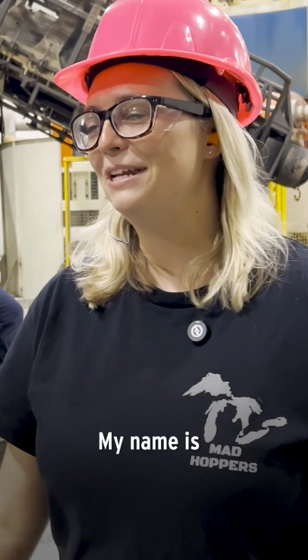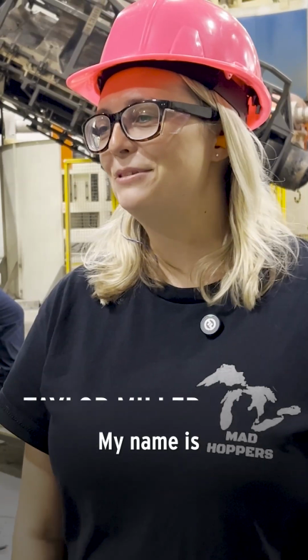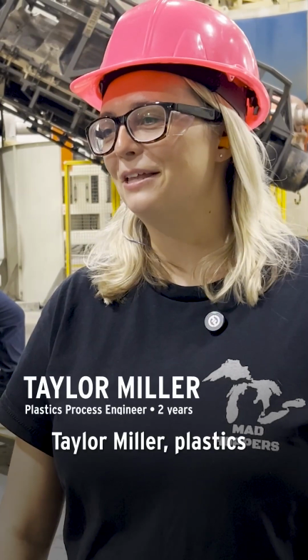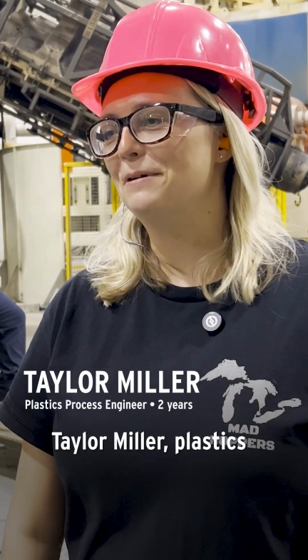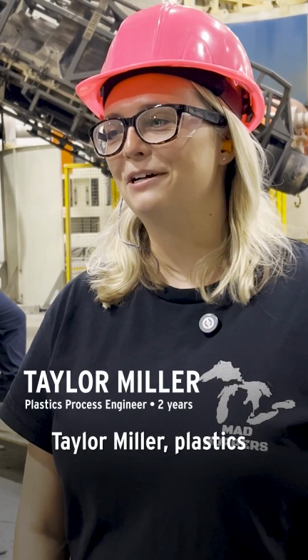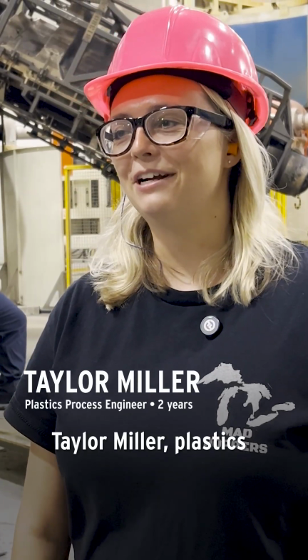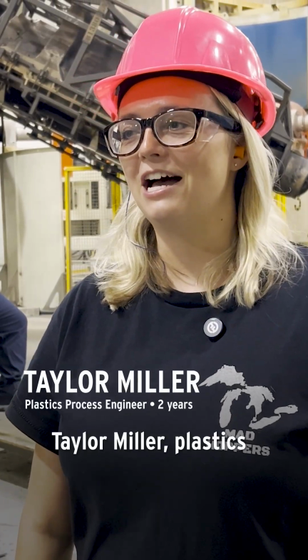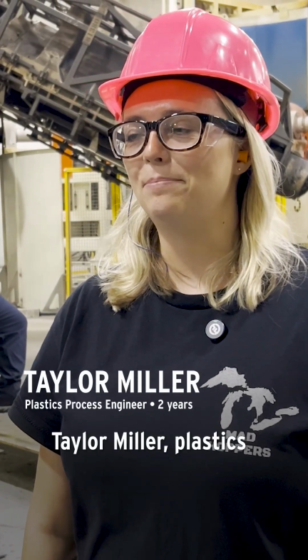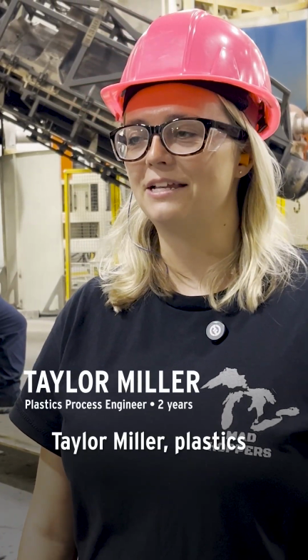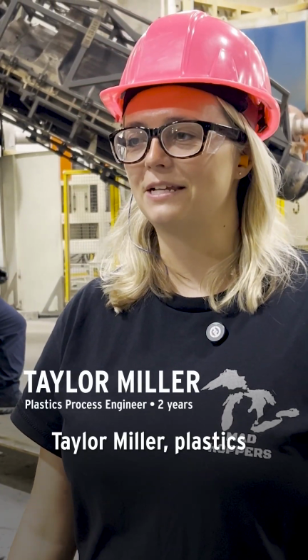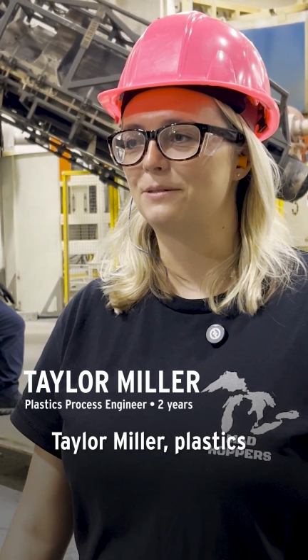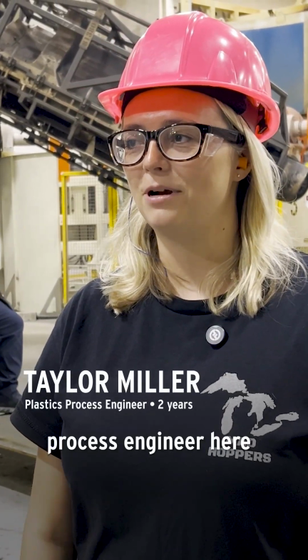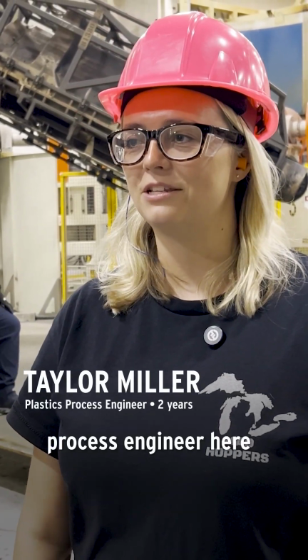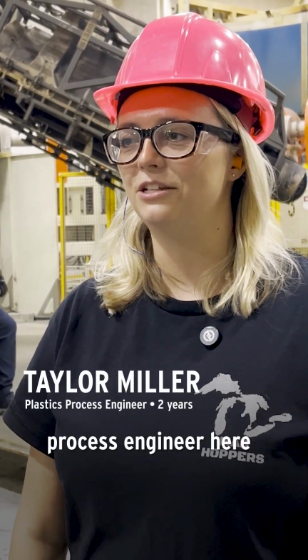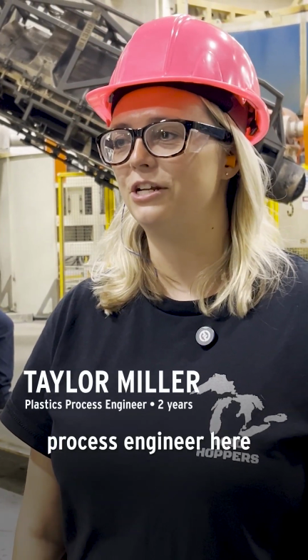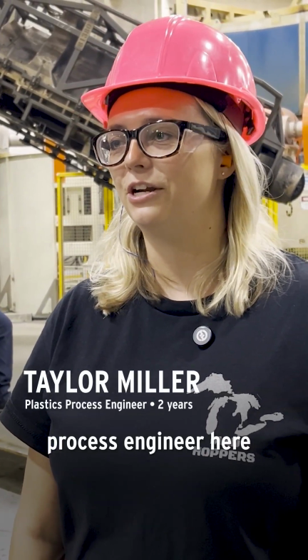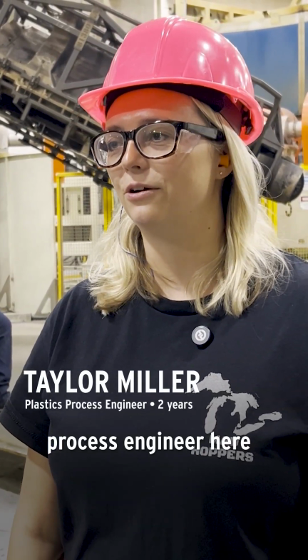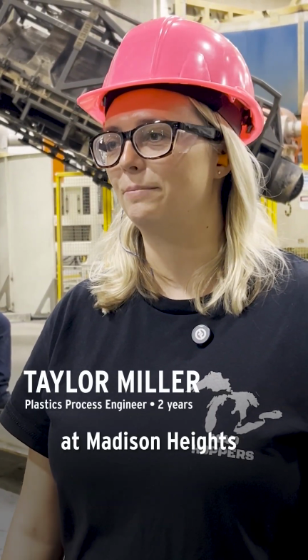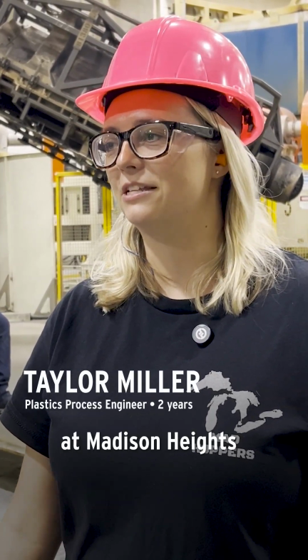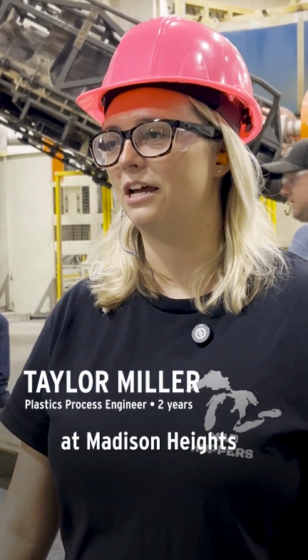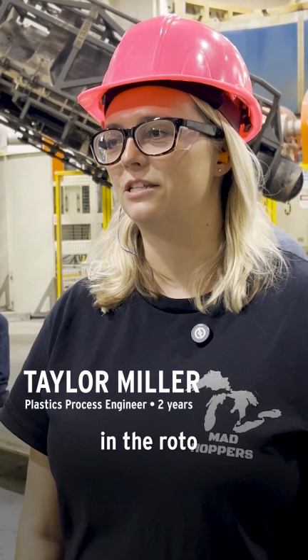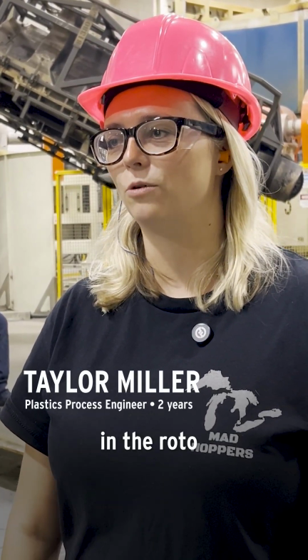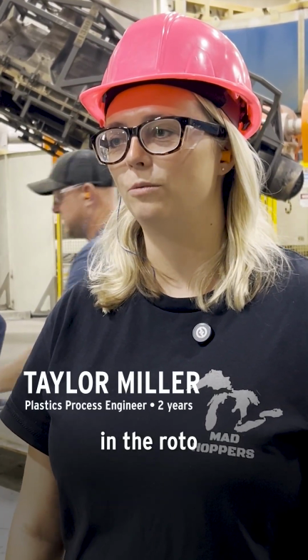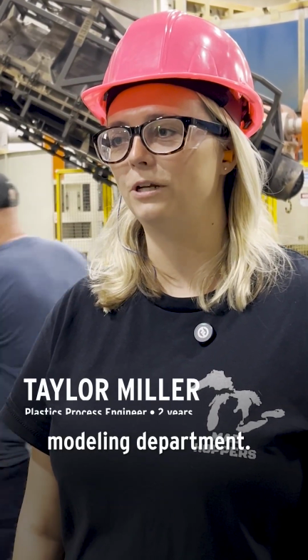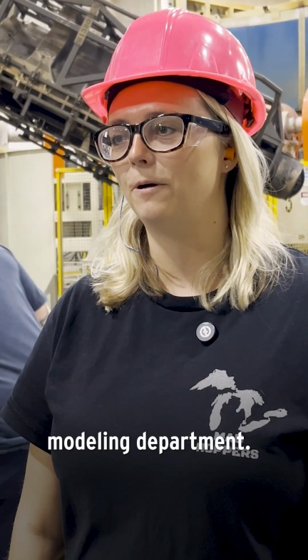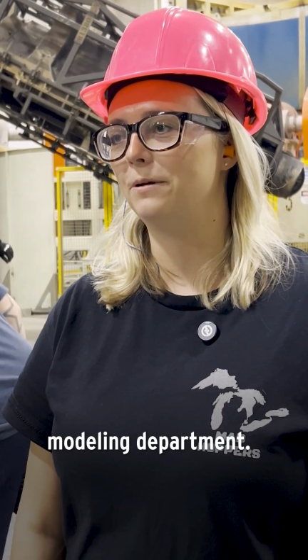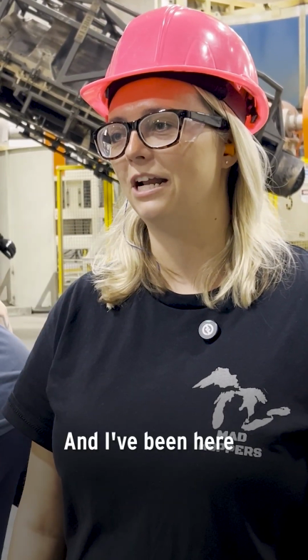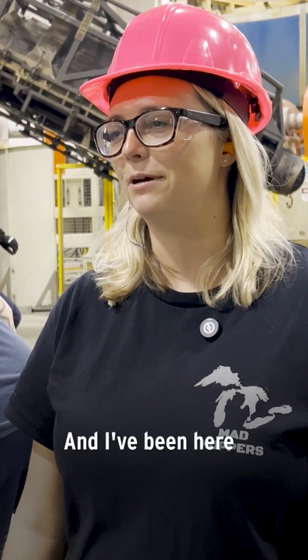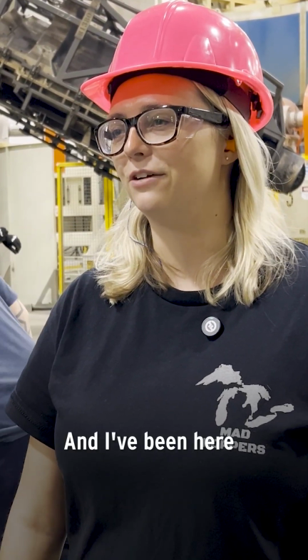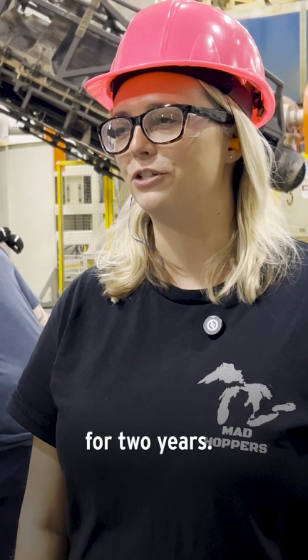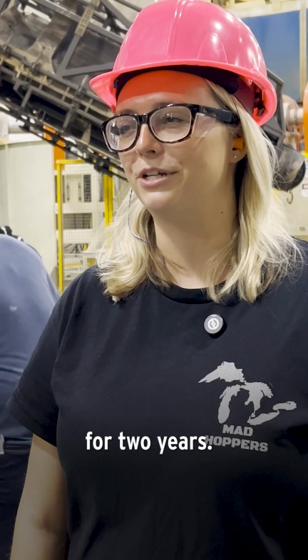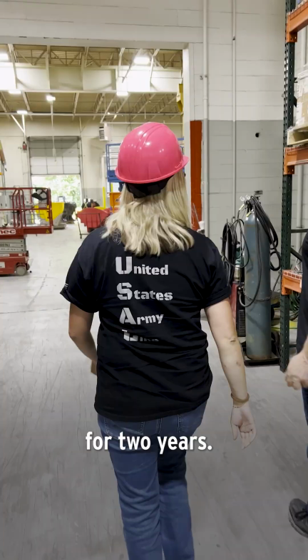My name is Taylor Miller, Plastics Process Engineer here at Madison Heights in the Roto Molding Department, and I've been here for two years.